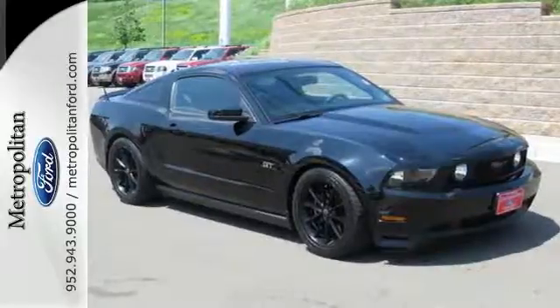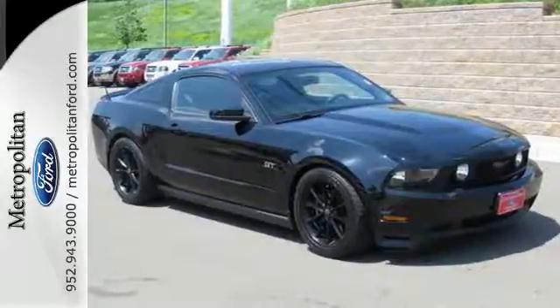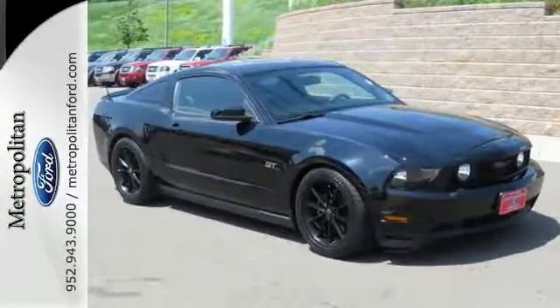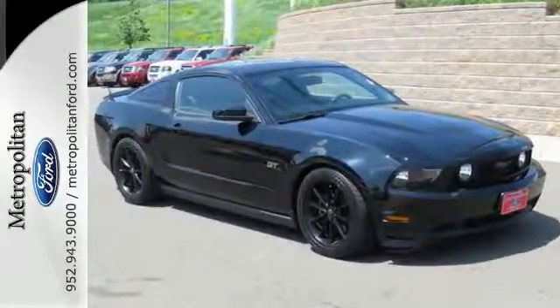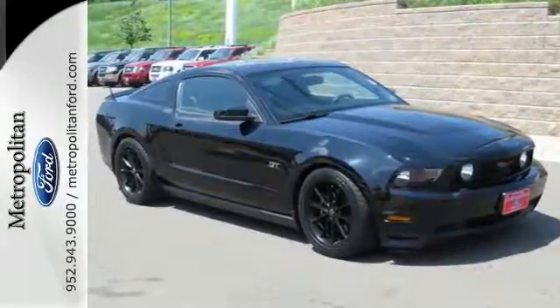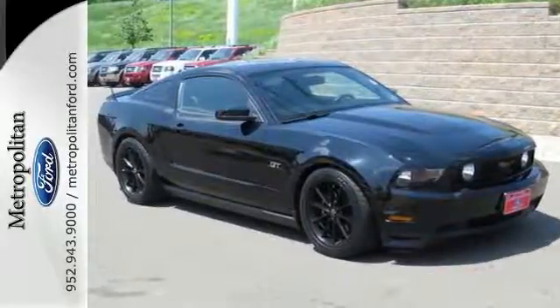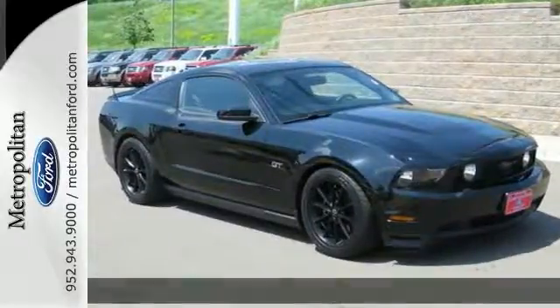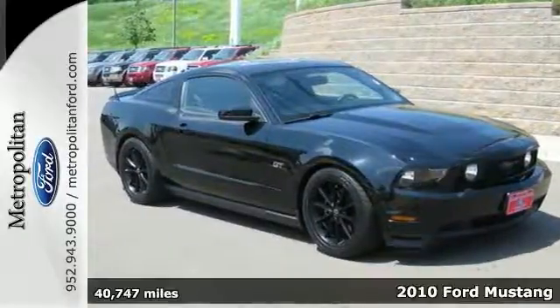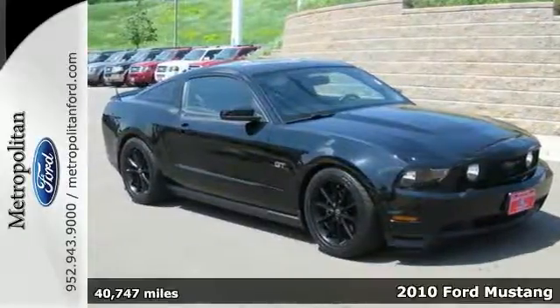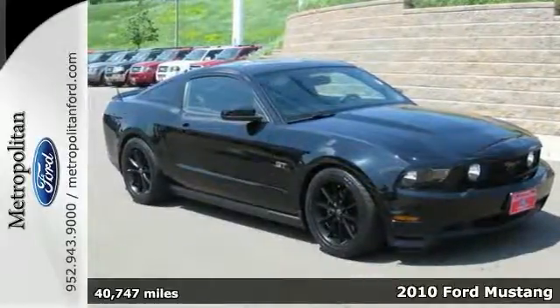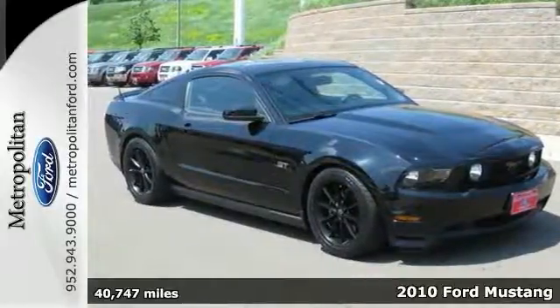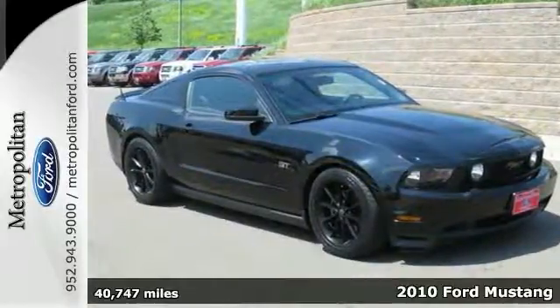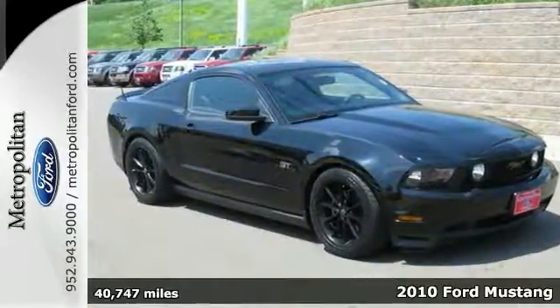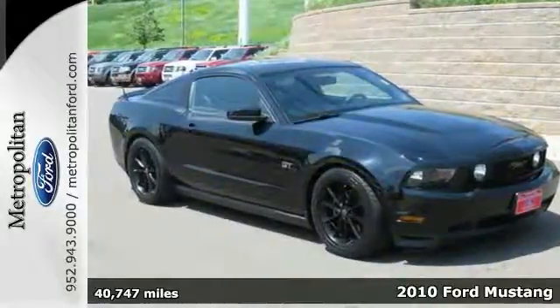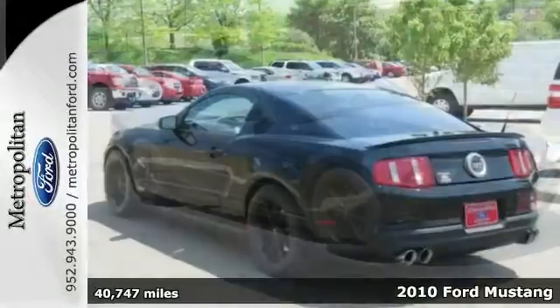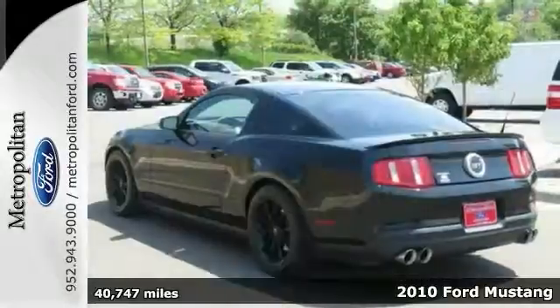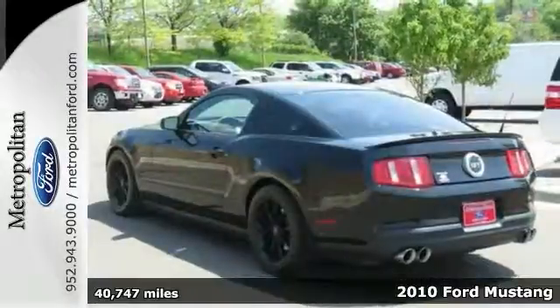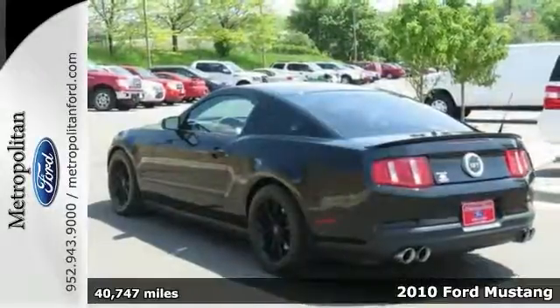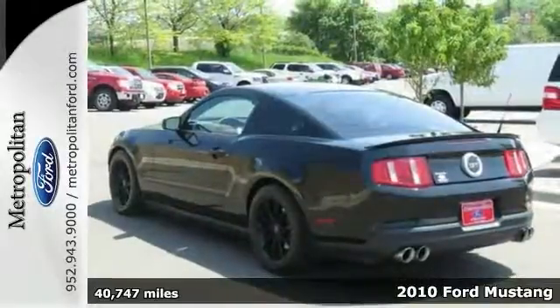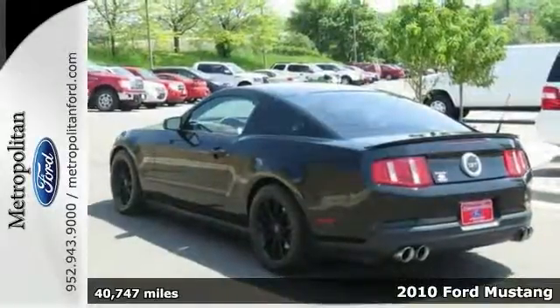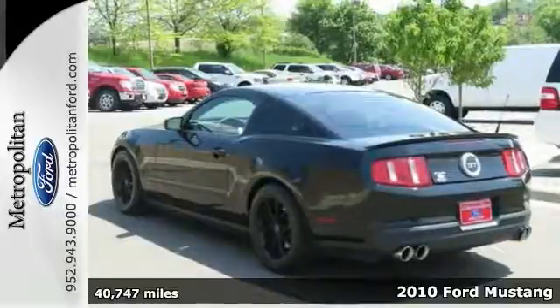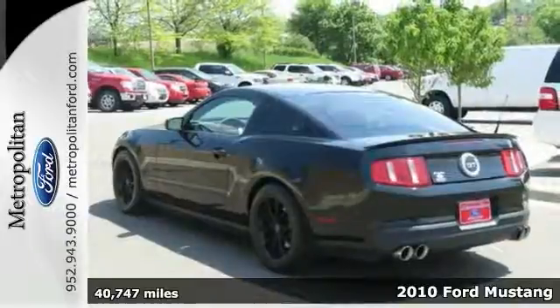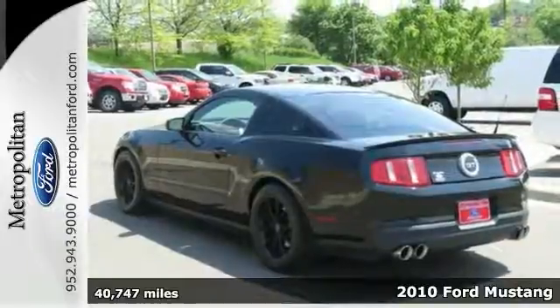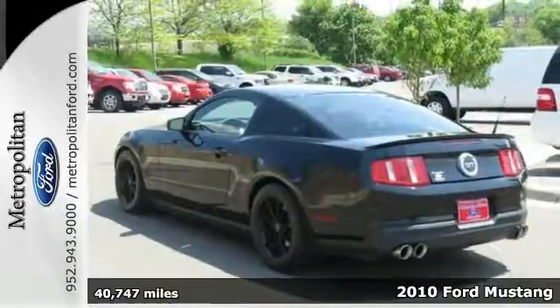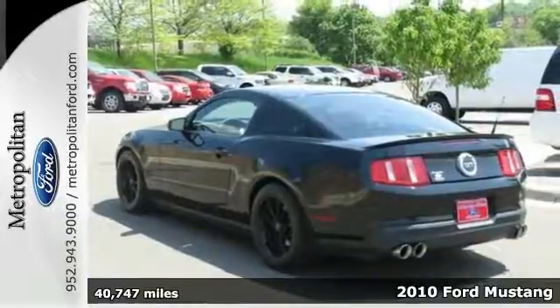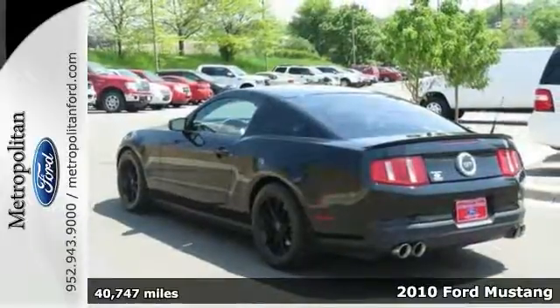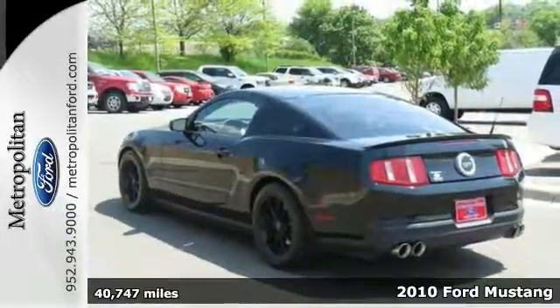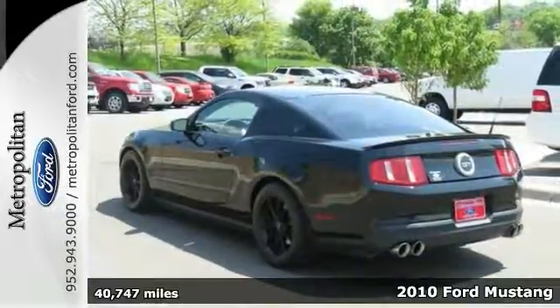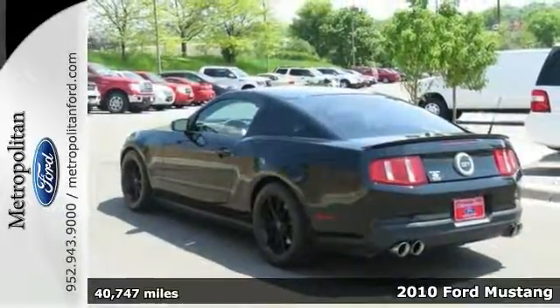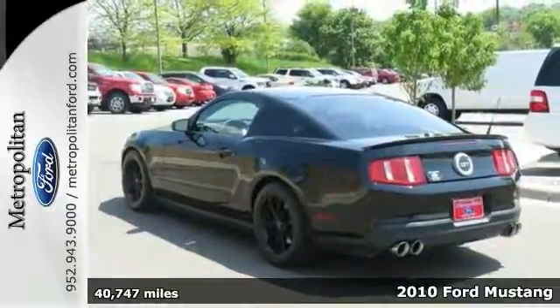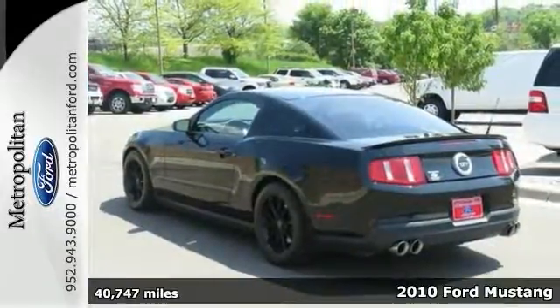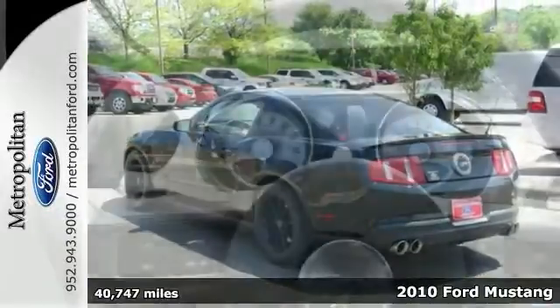More than just a show pony, this 2010 Ford Mustang GT offers a tempting combination of potent performance and timeless styling.